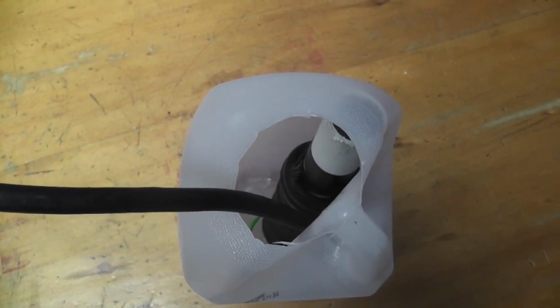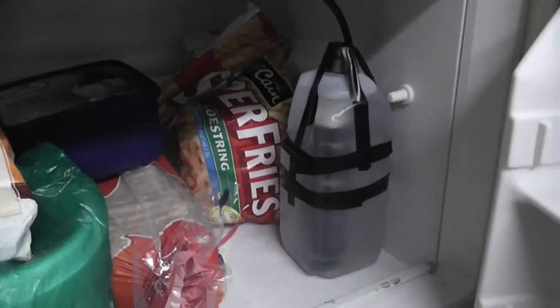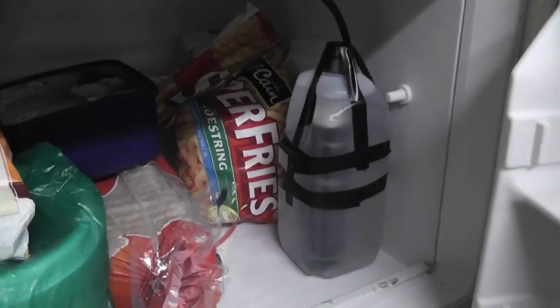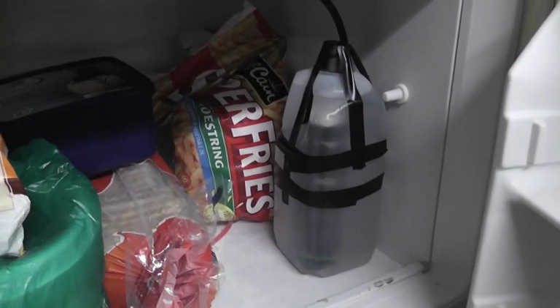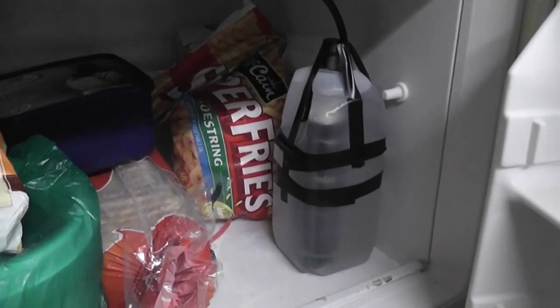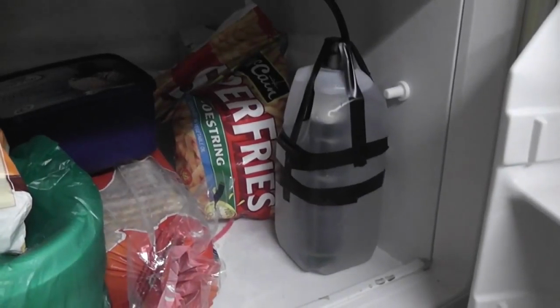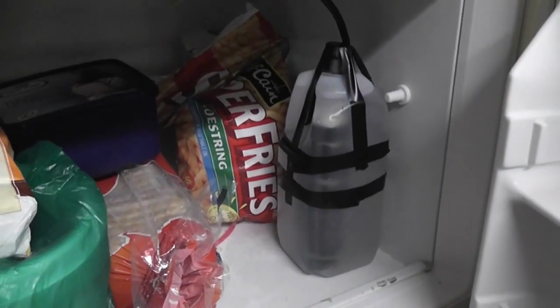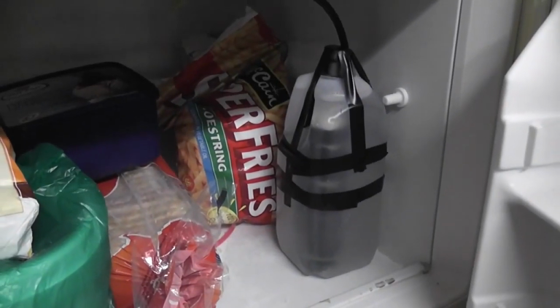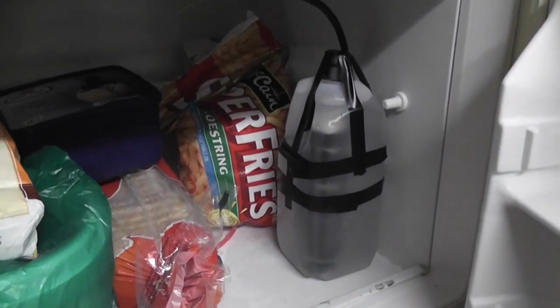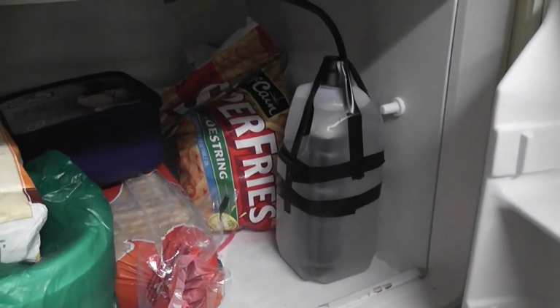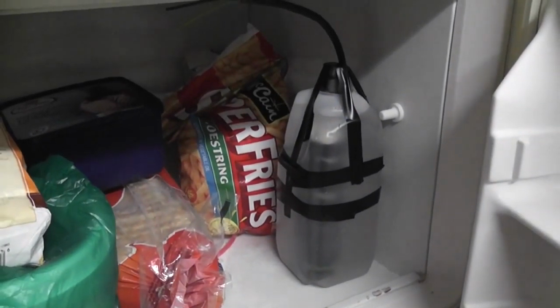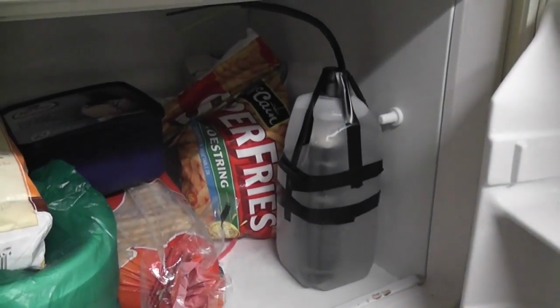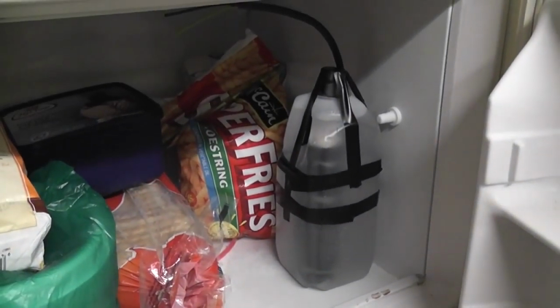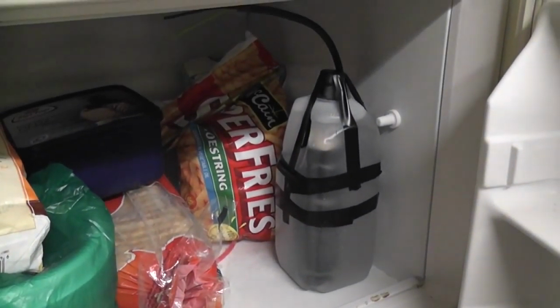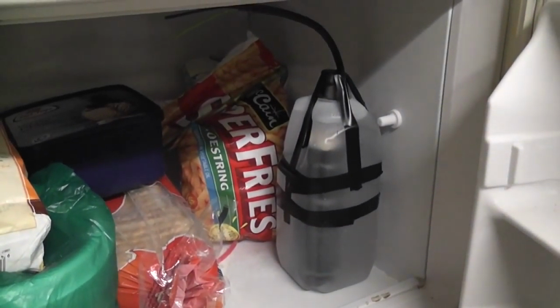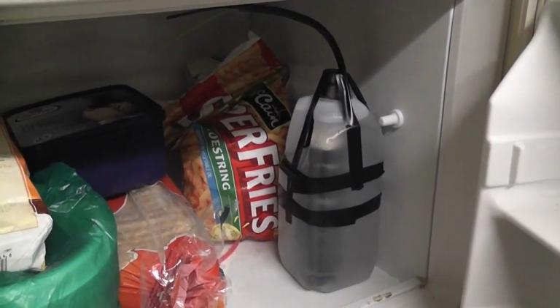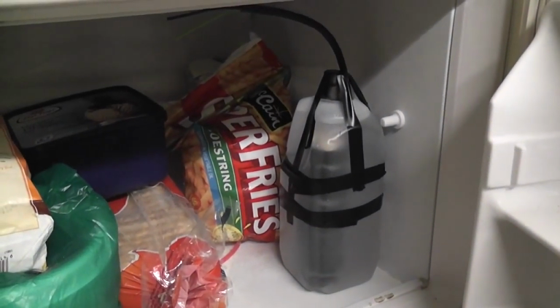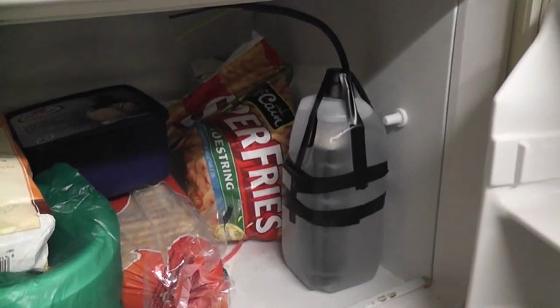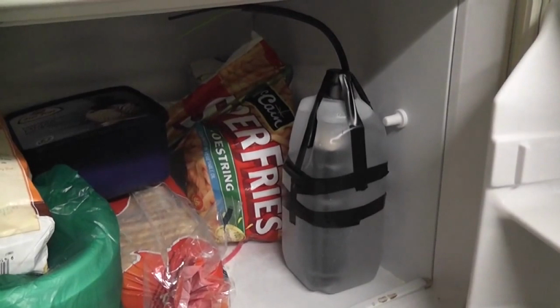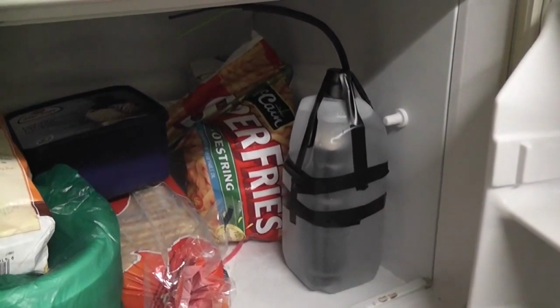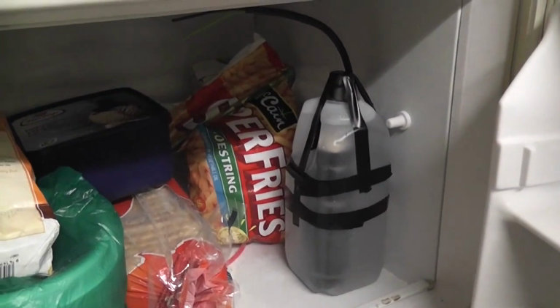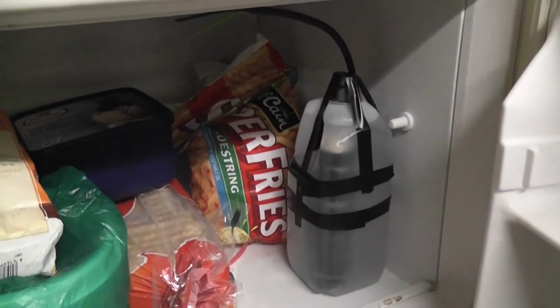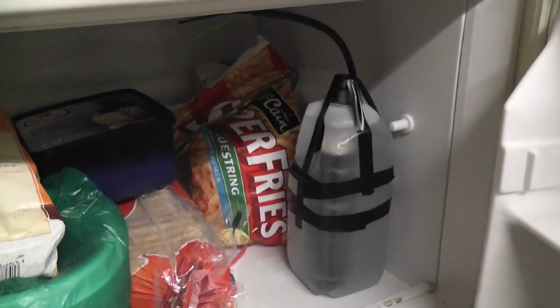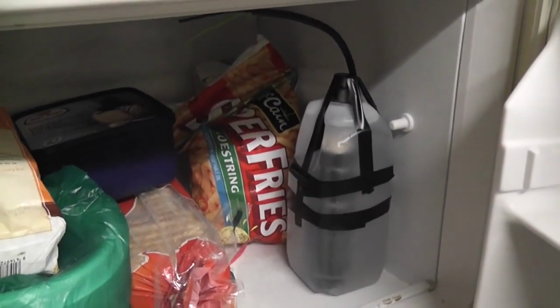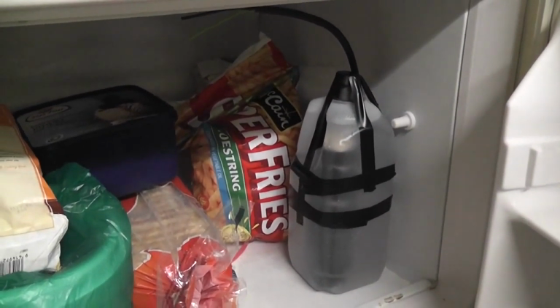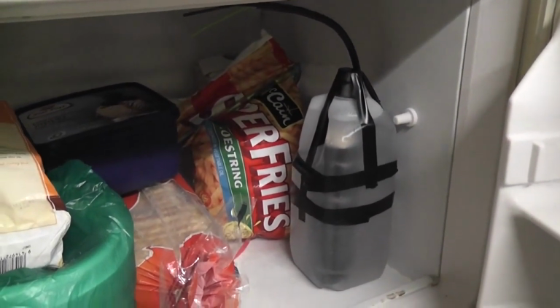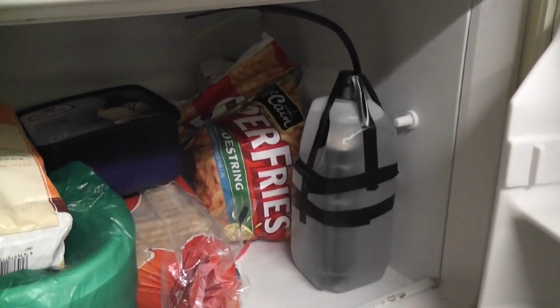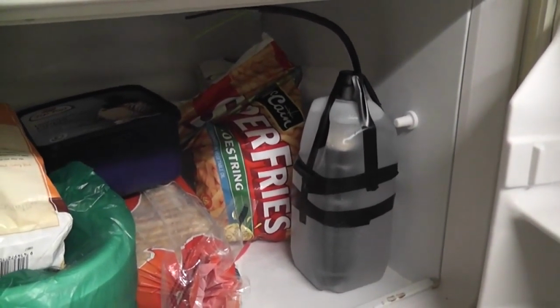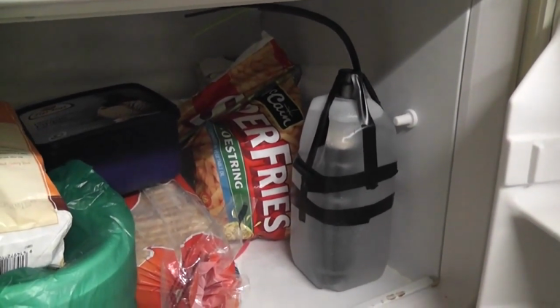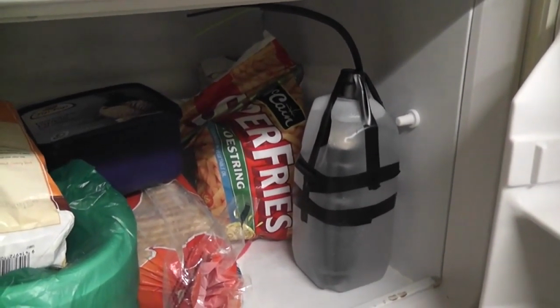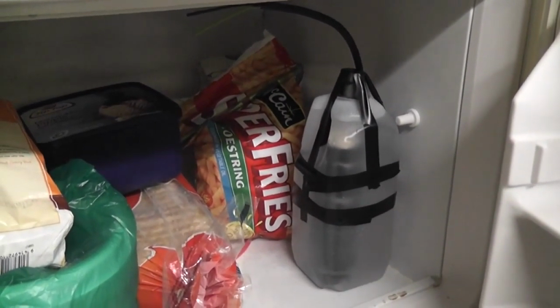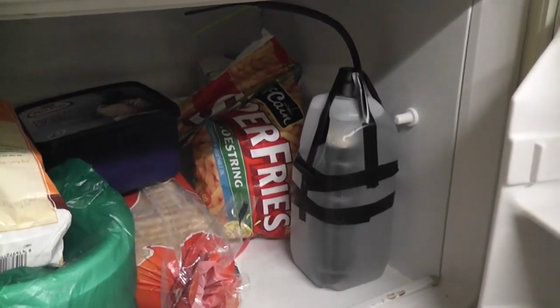Put the bottle in the freezer for a 24-hour freeze, hopefully it freezes in nicely.